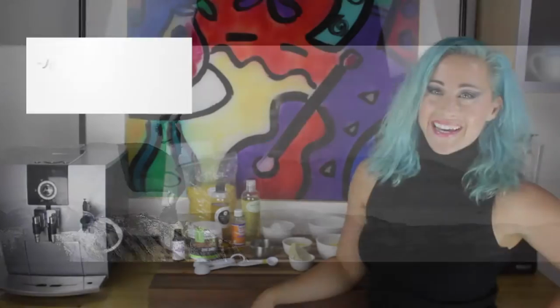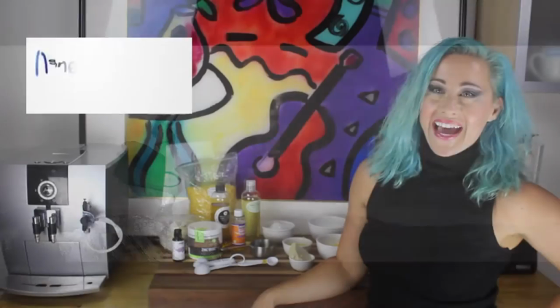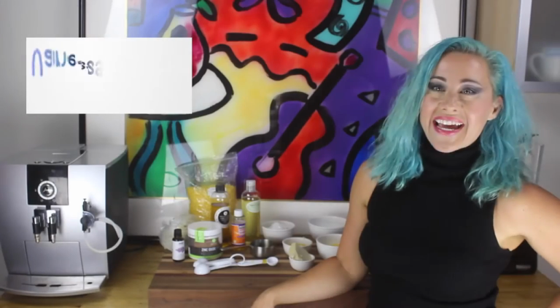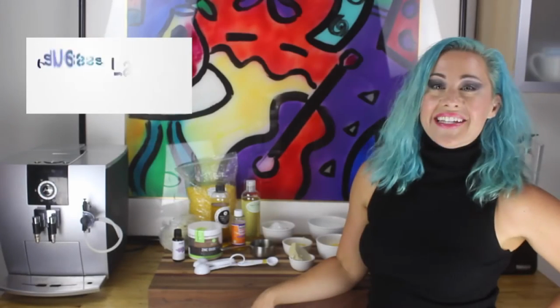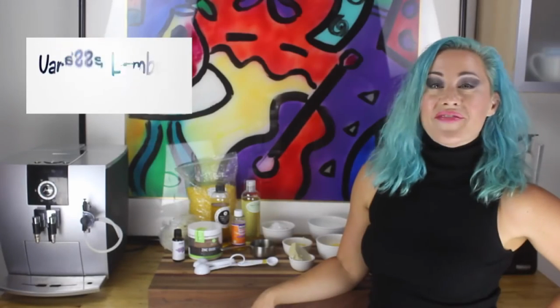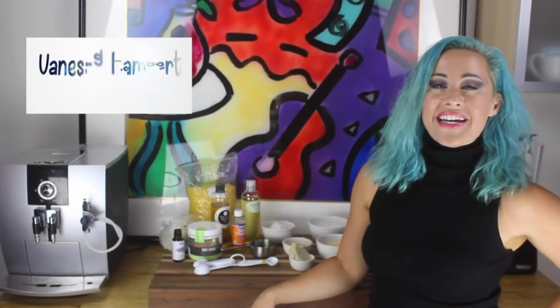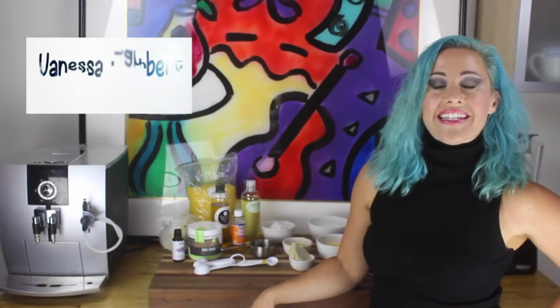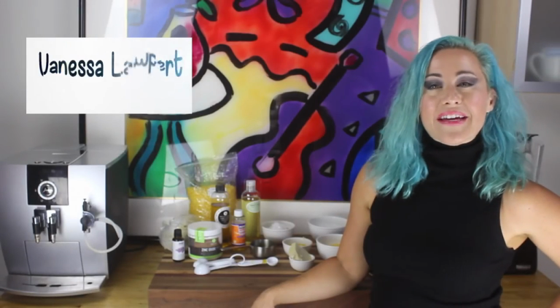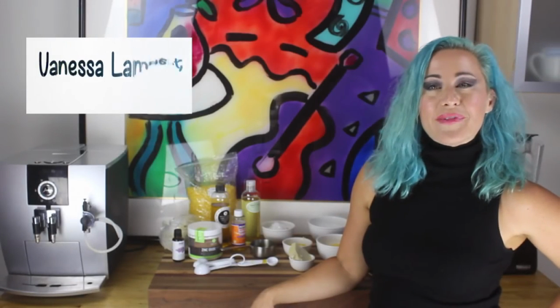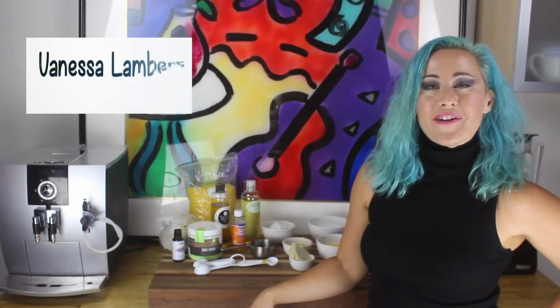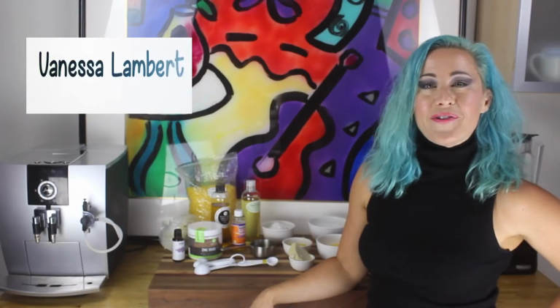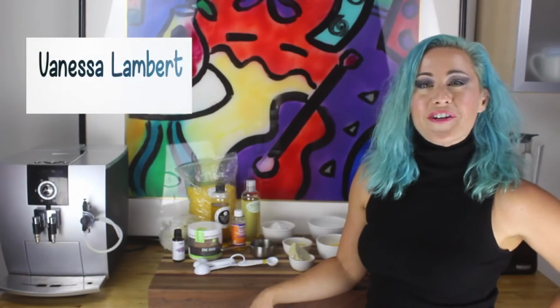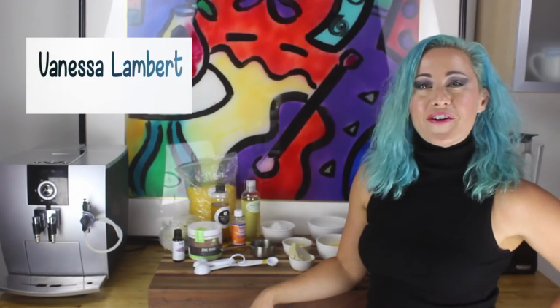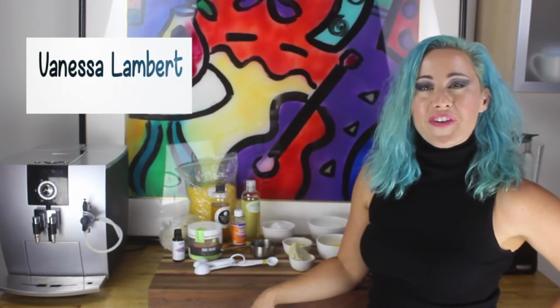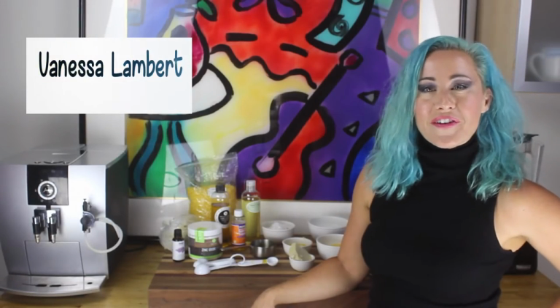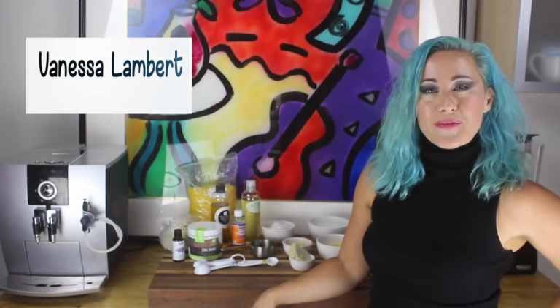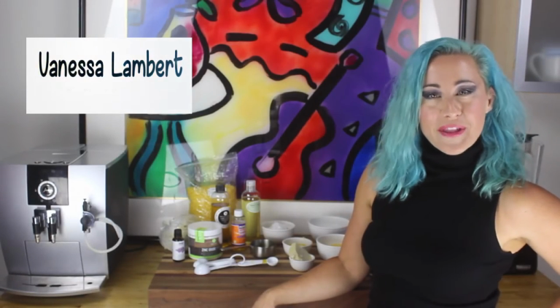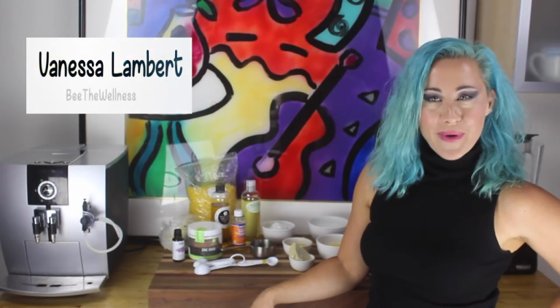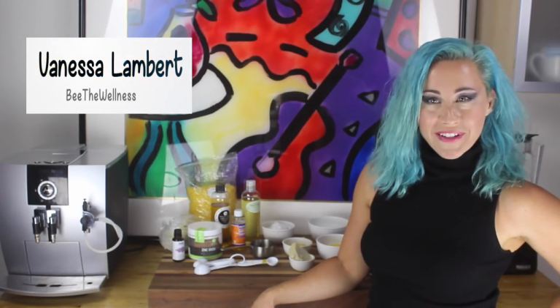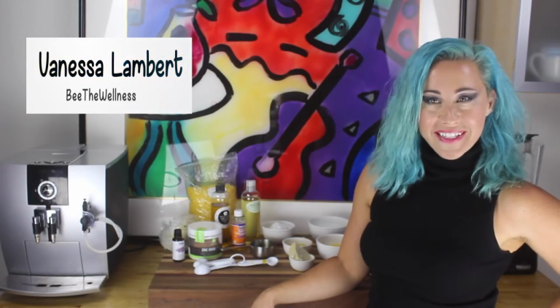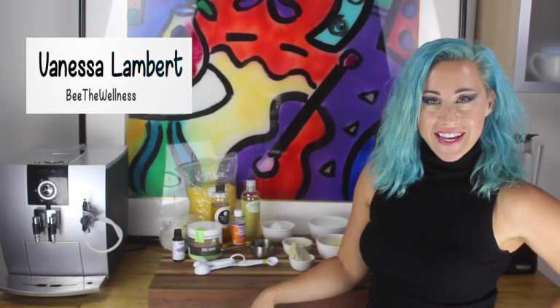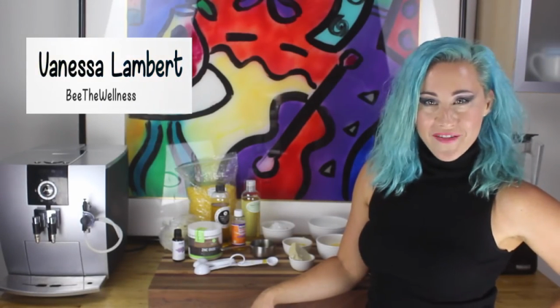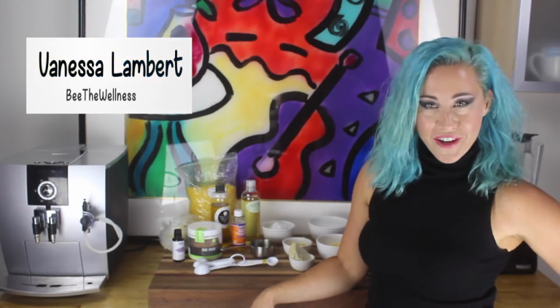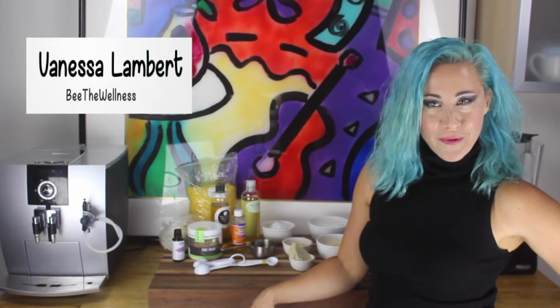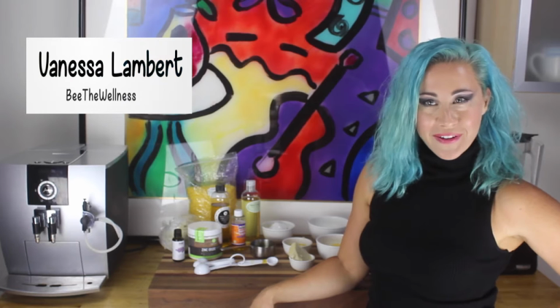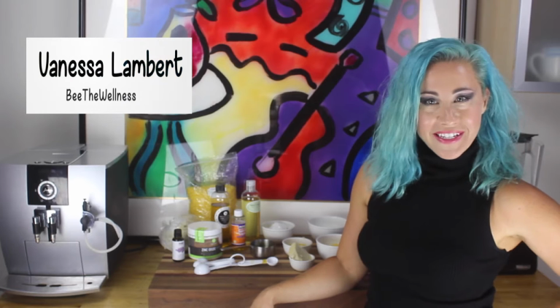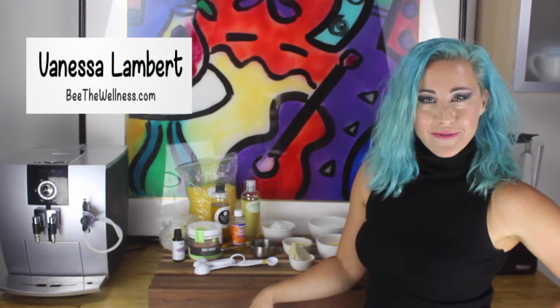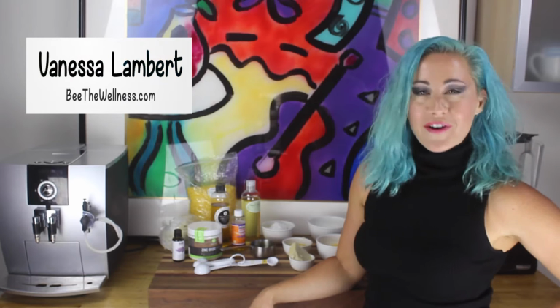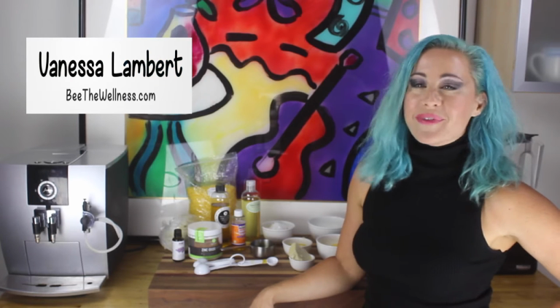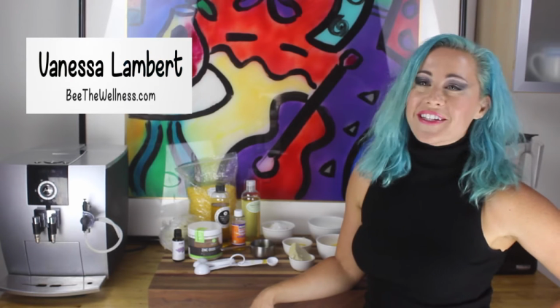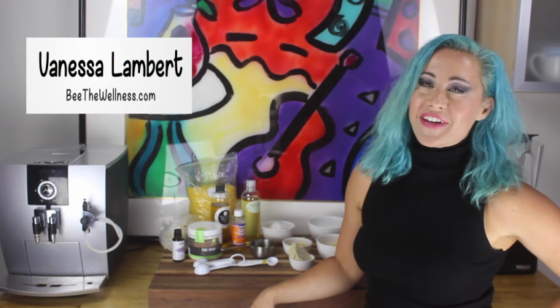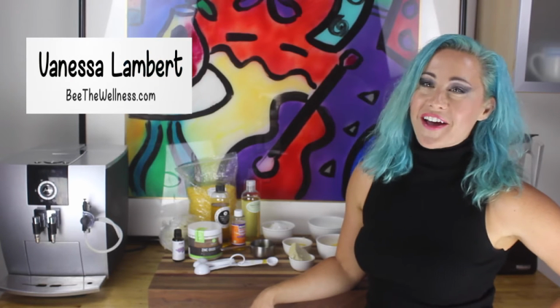Hi guys, I'm Vanessa Lambert, owner and co-founder of Be The Wellness, and I'm Val Your Wellness. Welcome to this video.